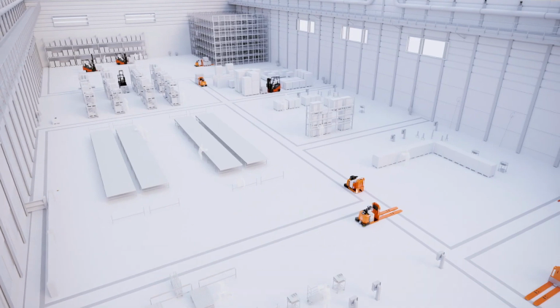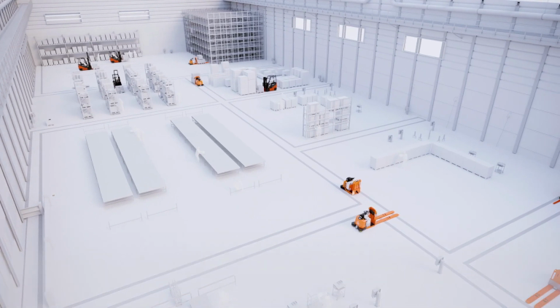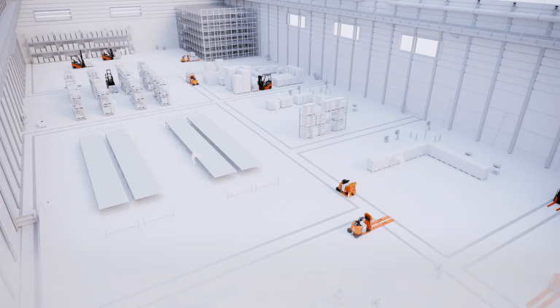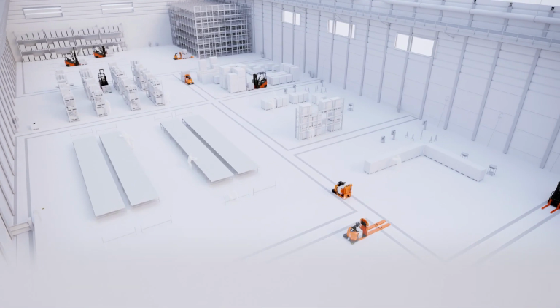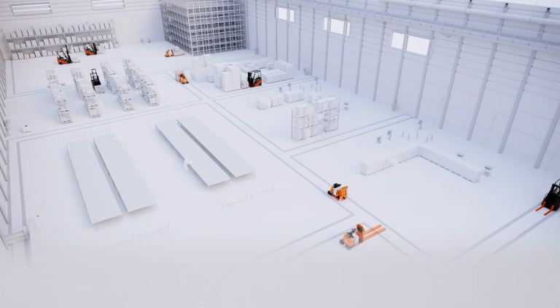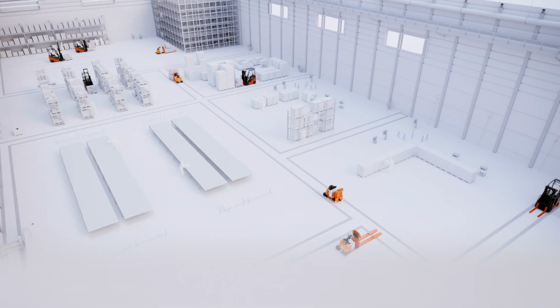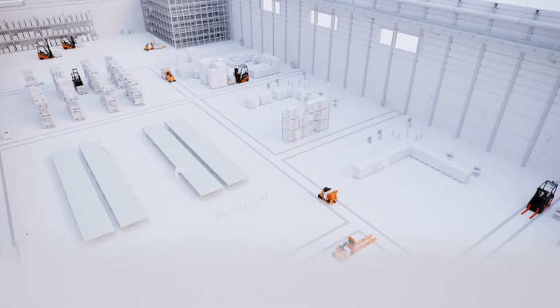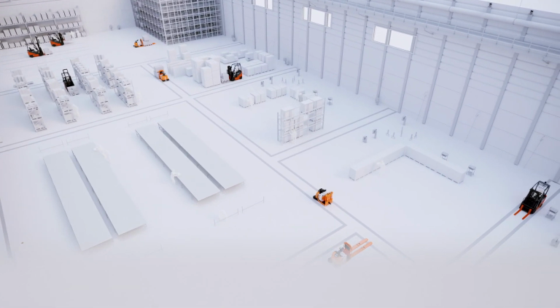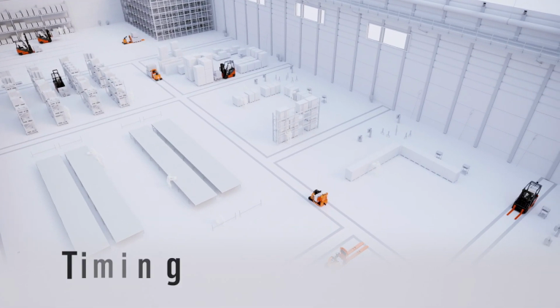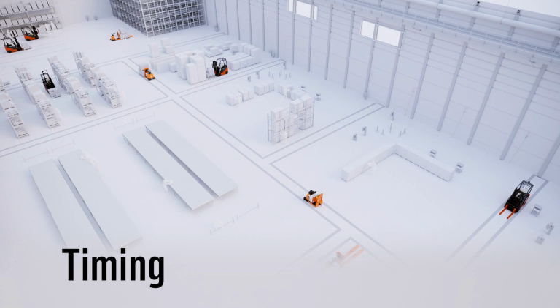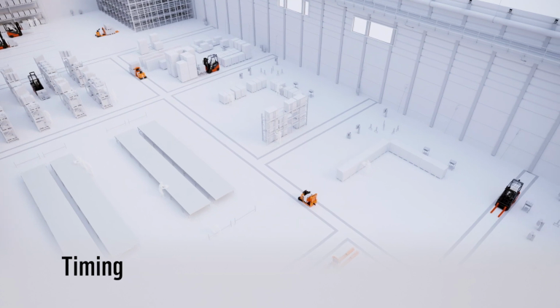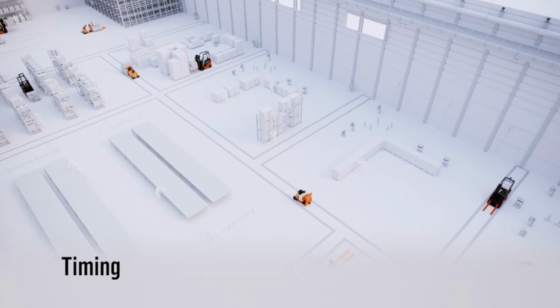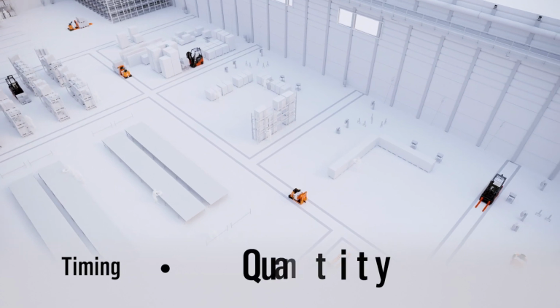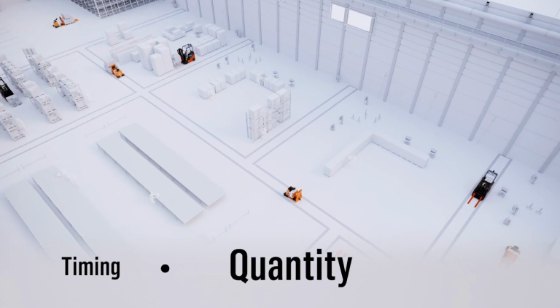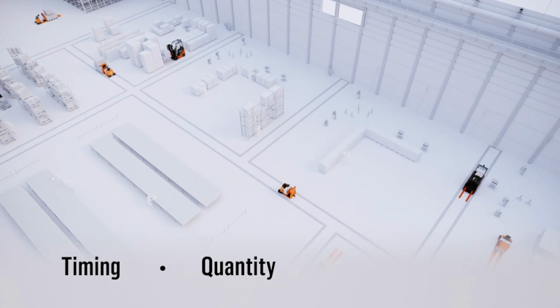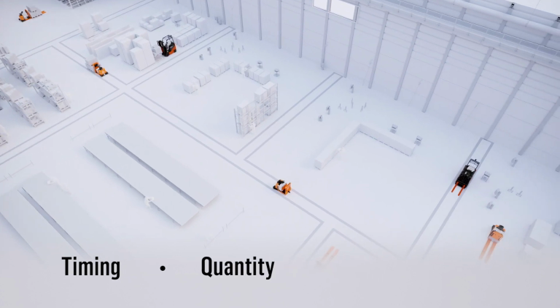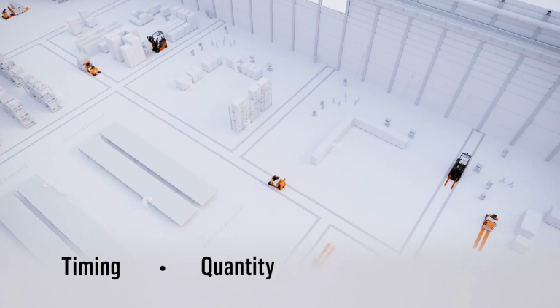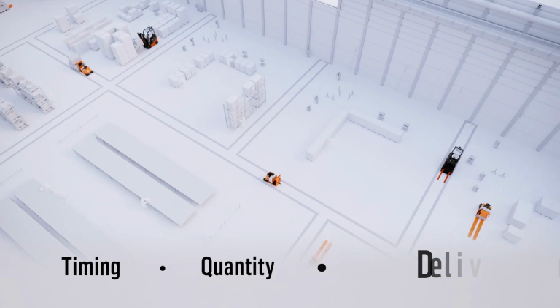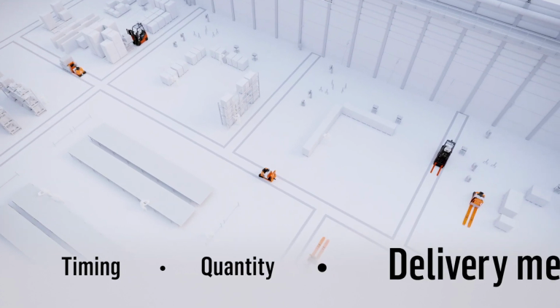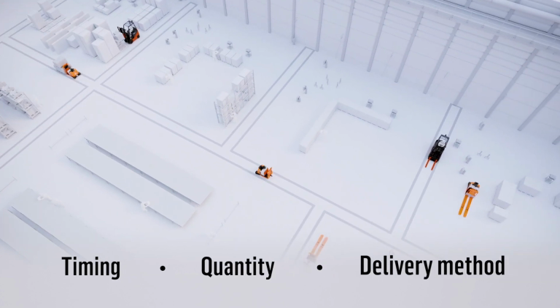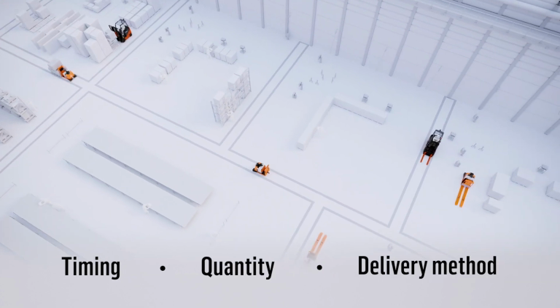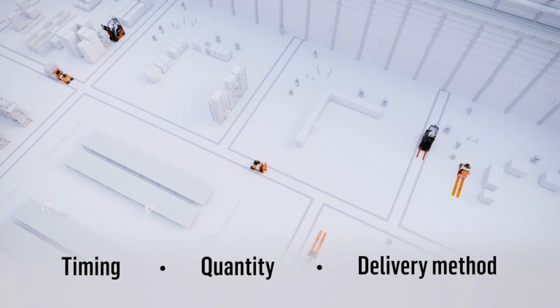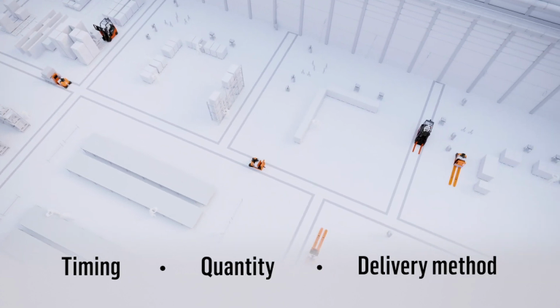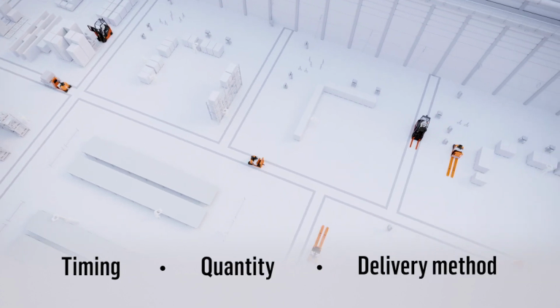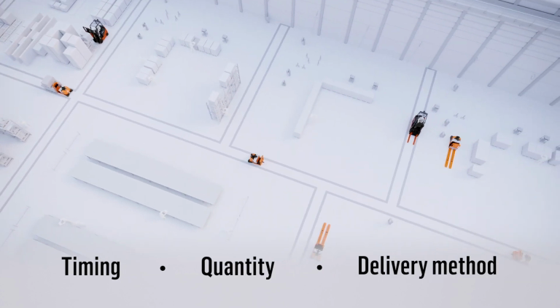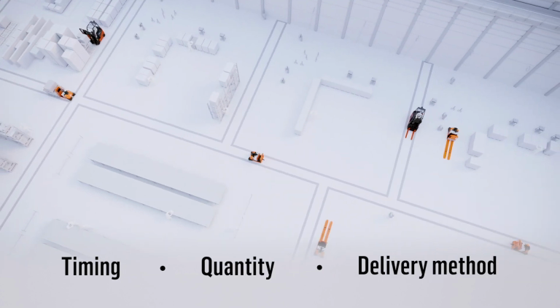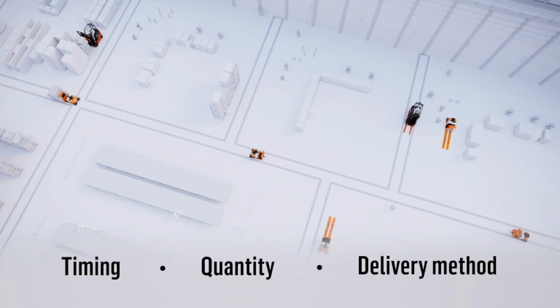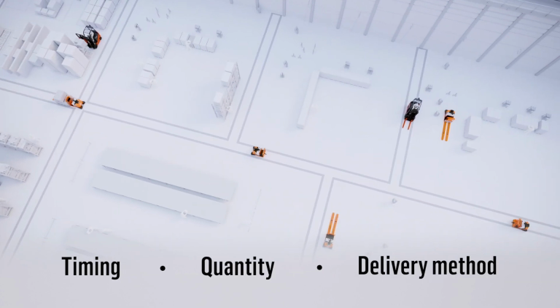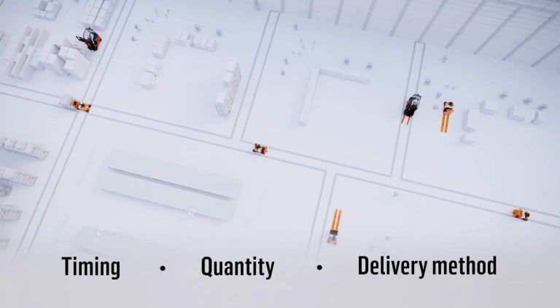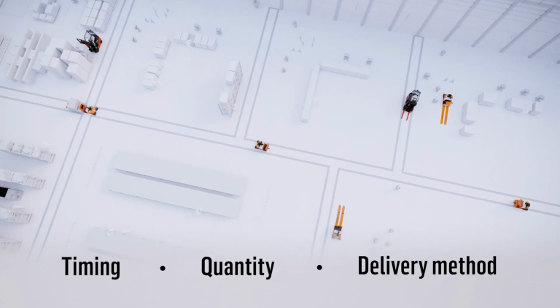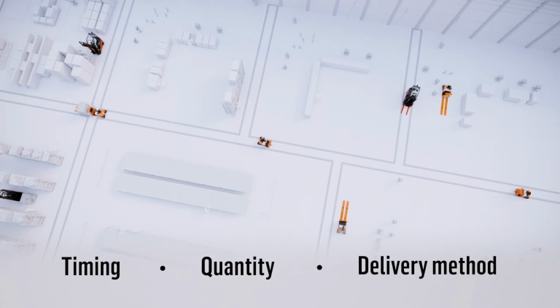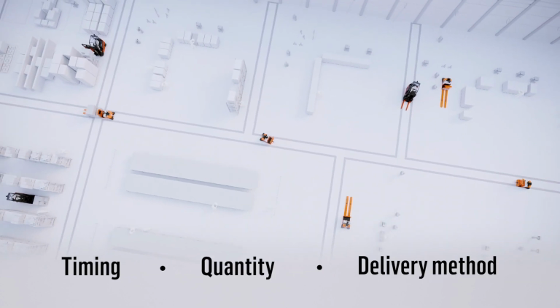Toyota helps you fine-tune the timing, quantity, and delivery method of vital materials throughout your facility.